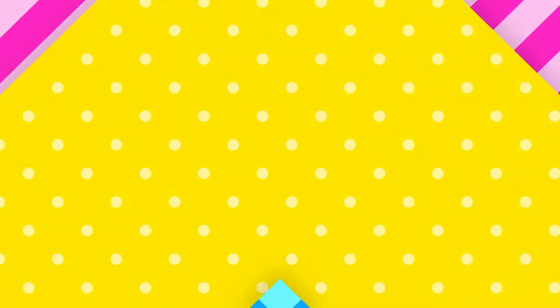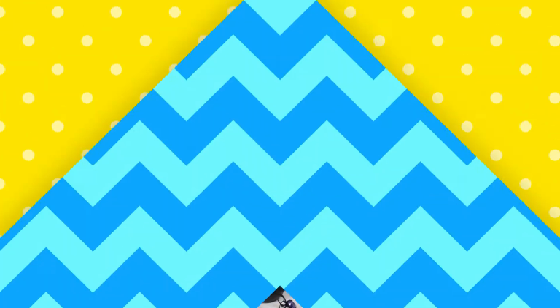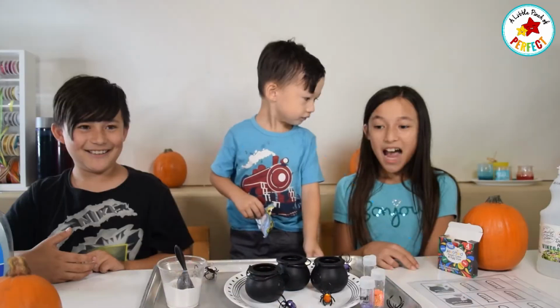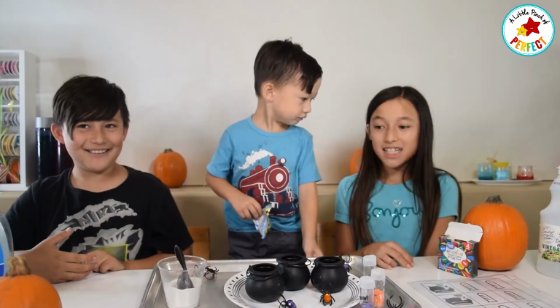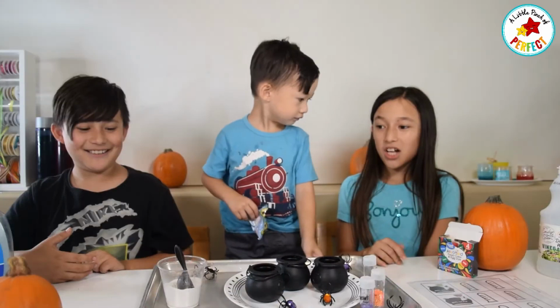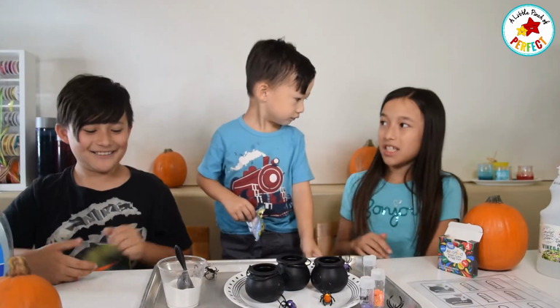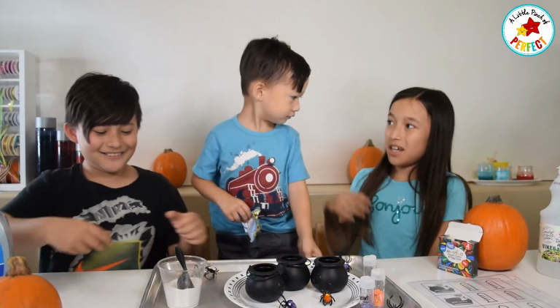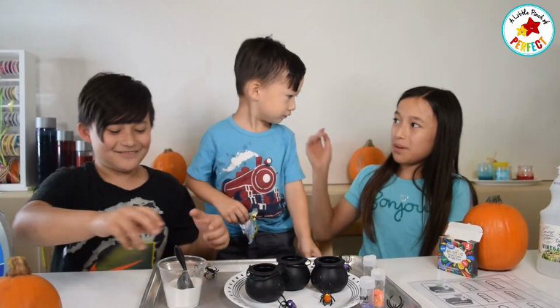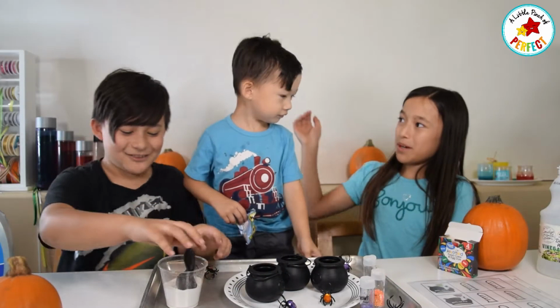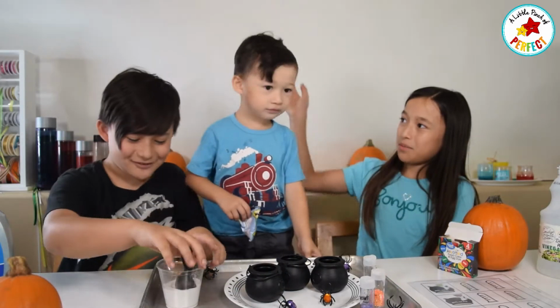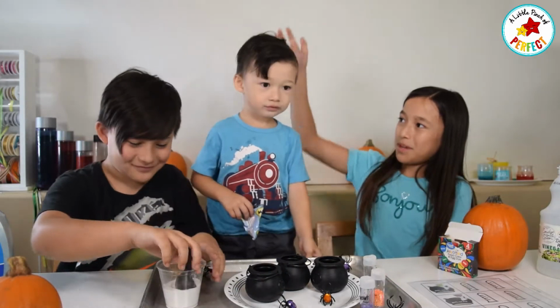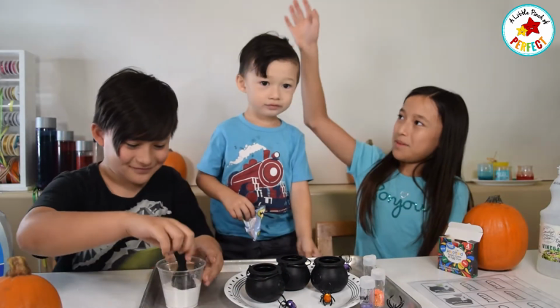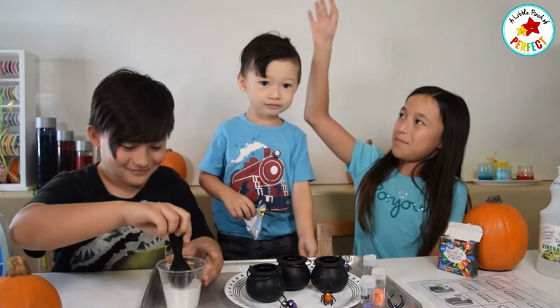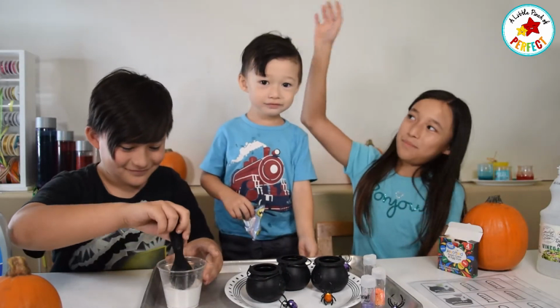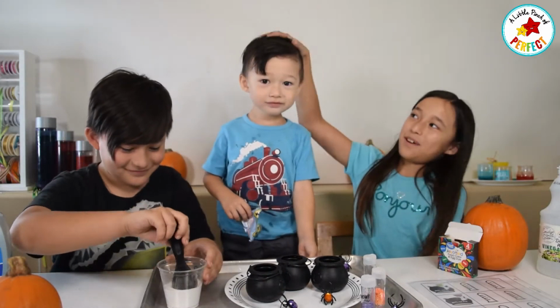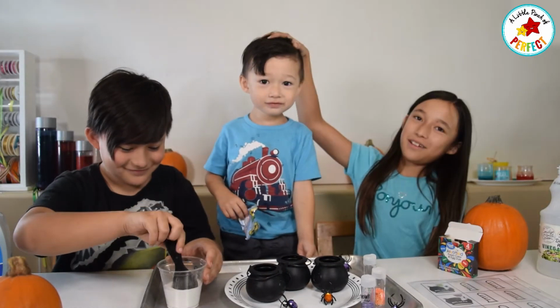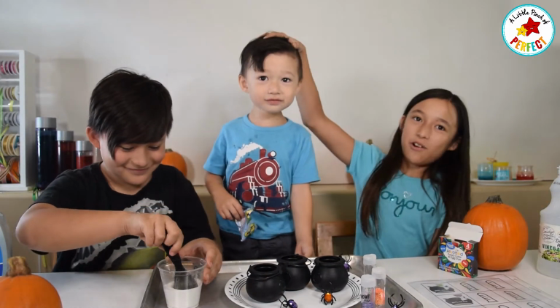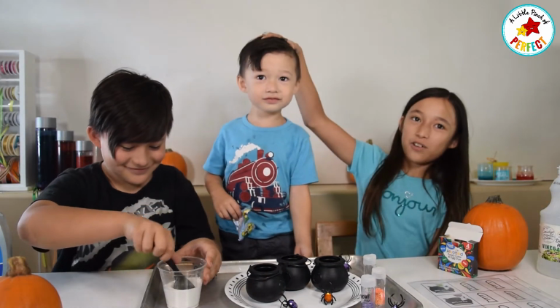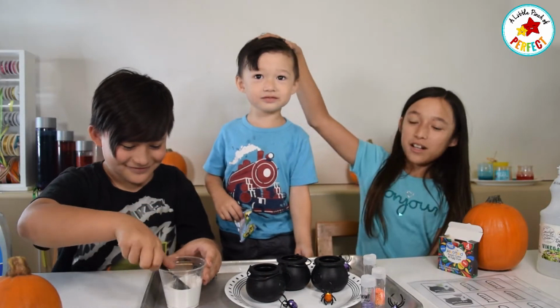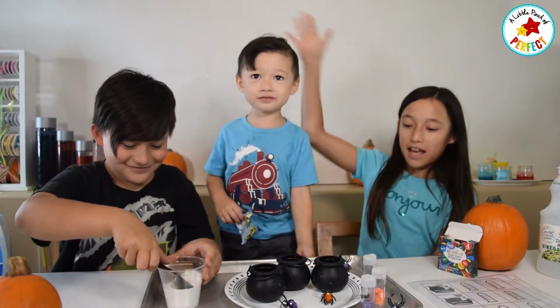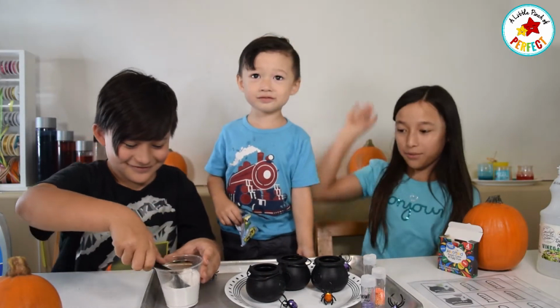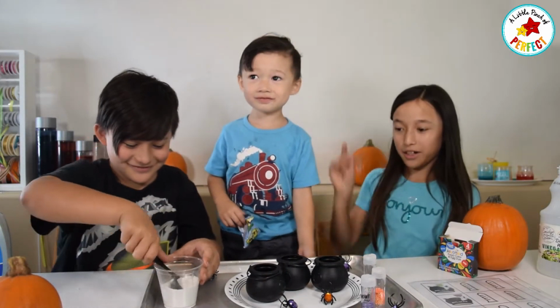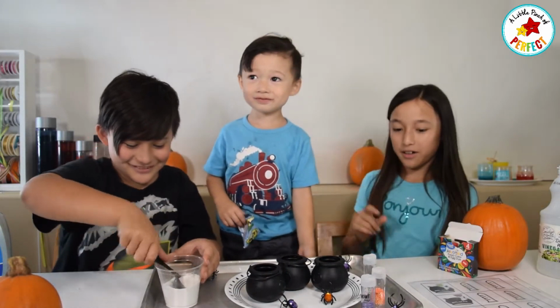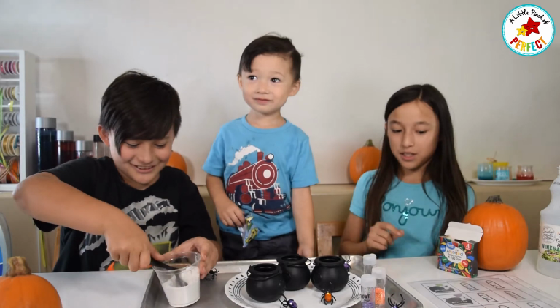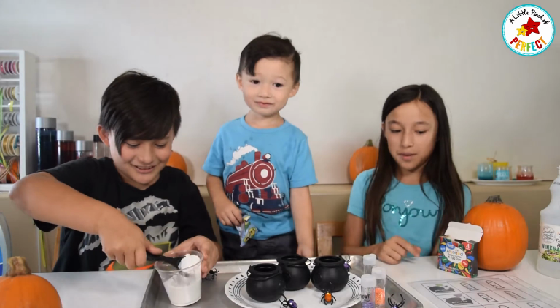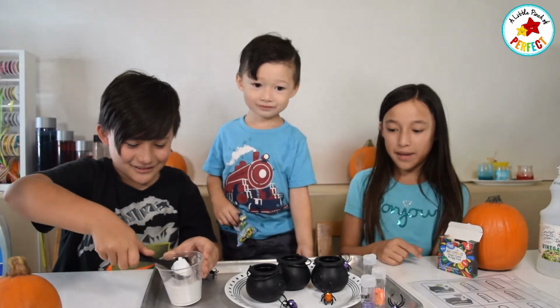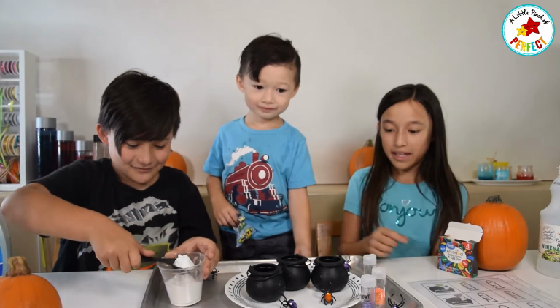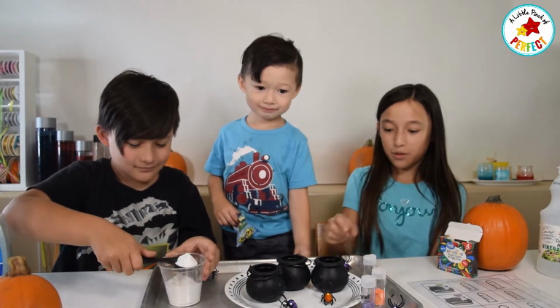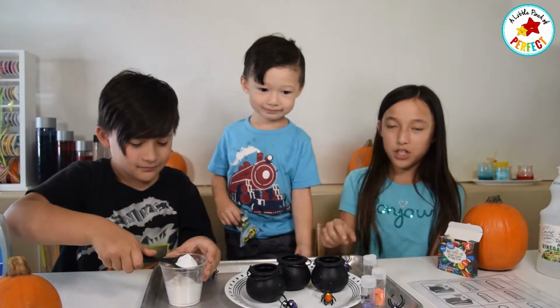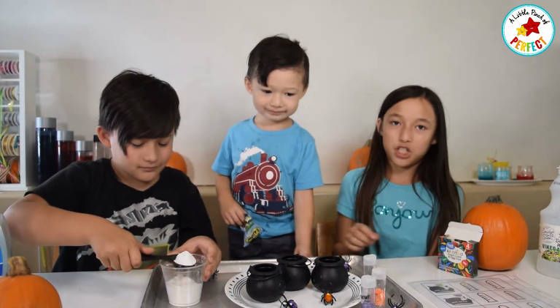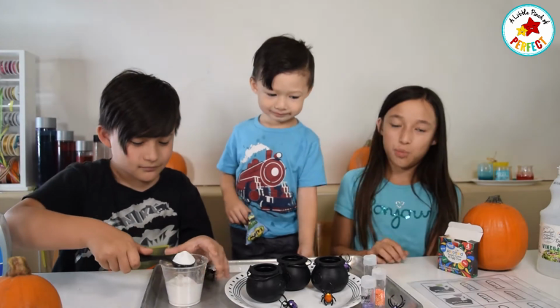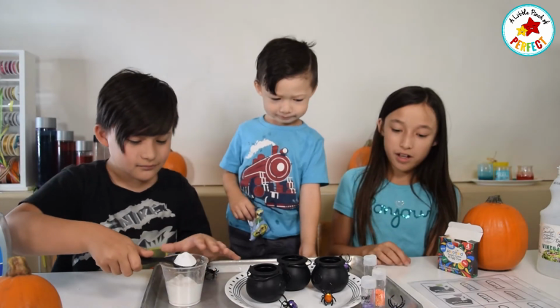Hi Stars! Today we brought our baby brother over and we are going to be making witch's spells.